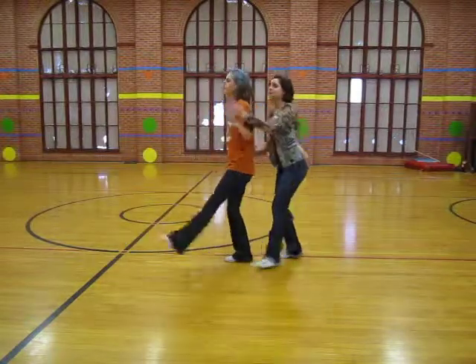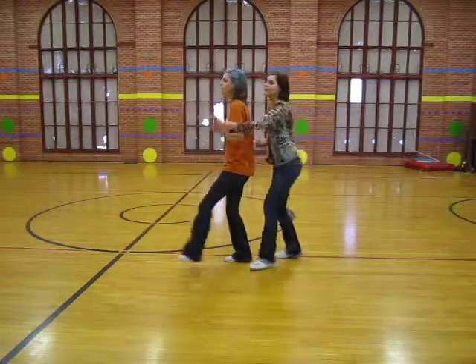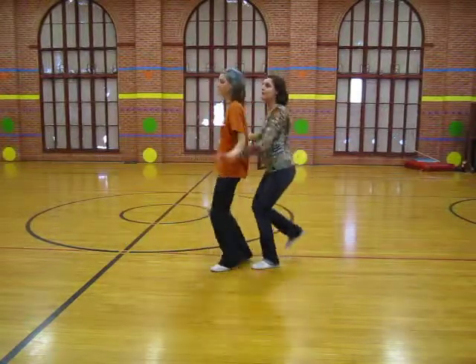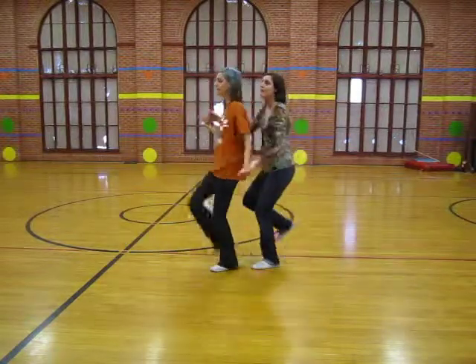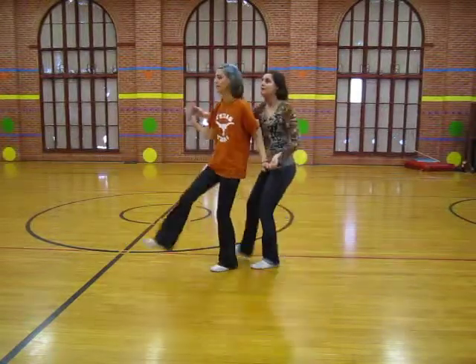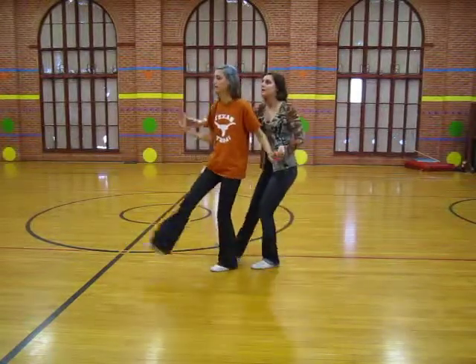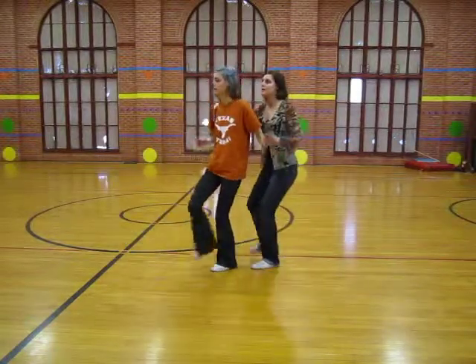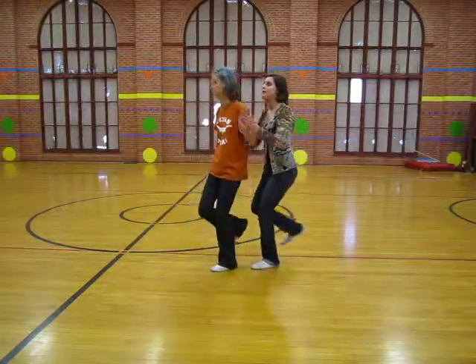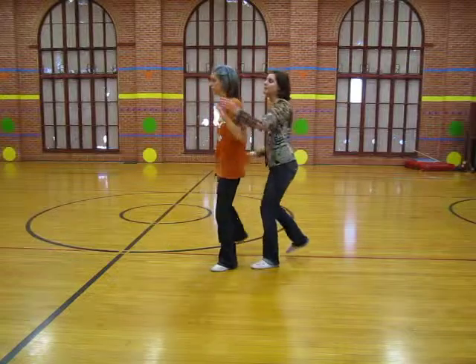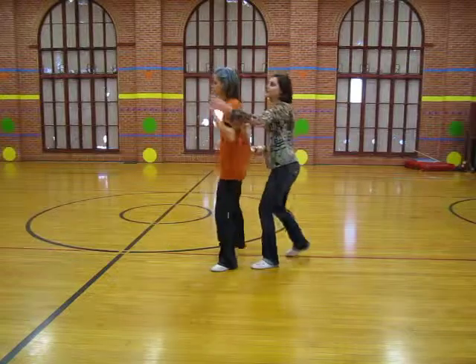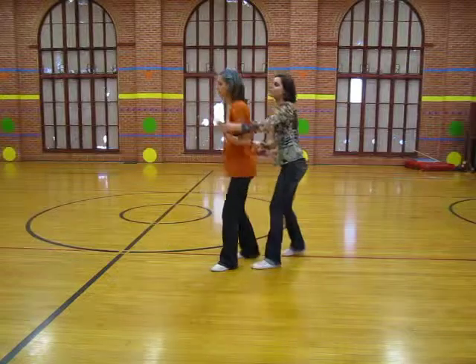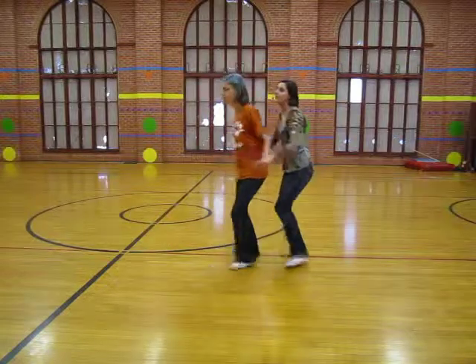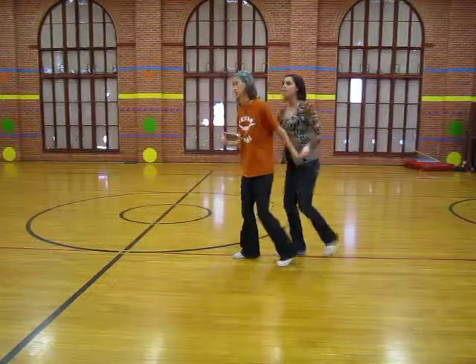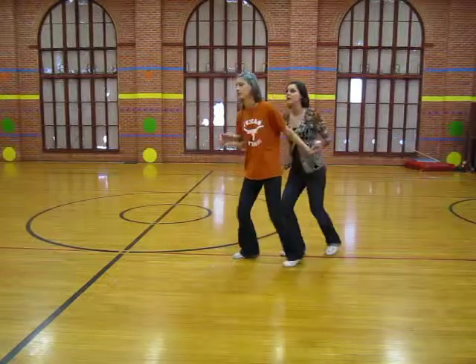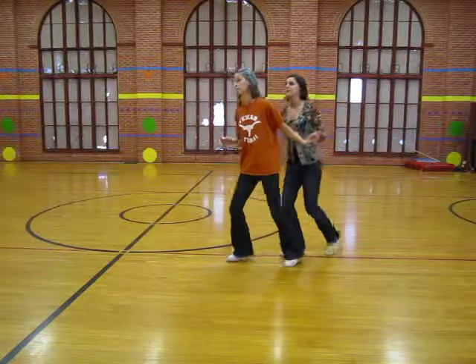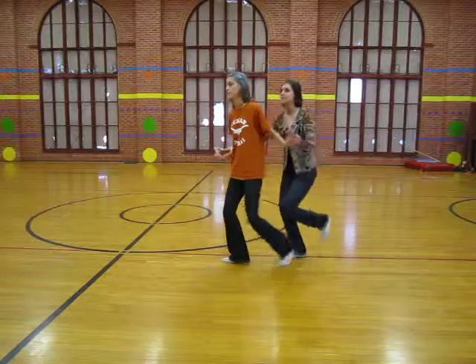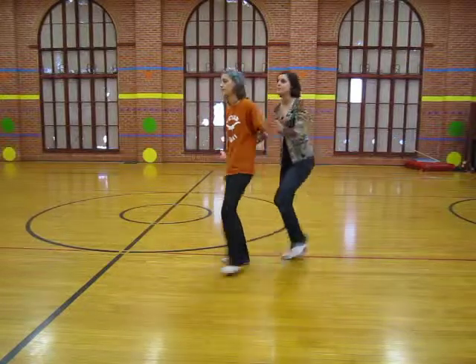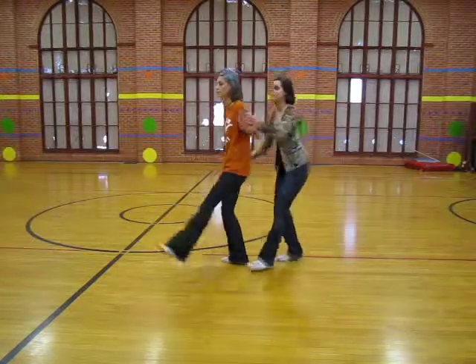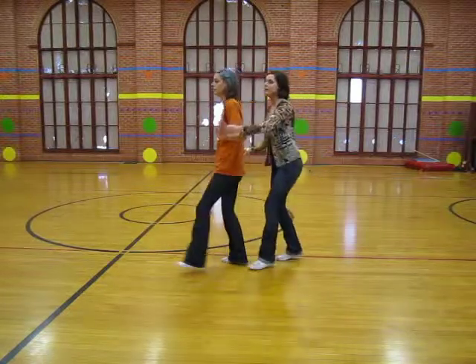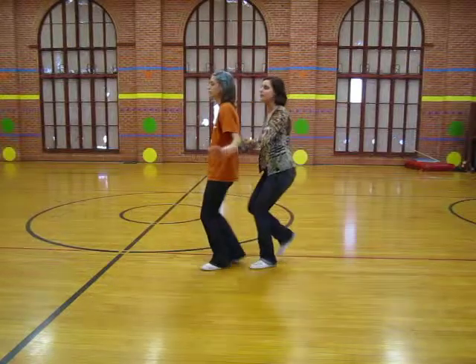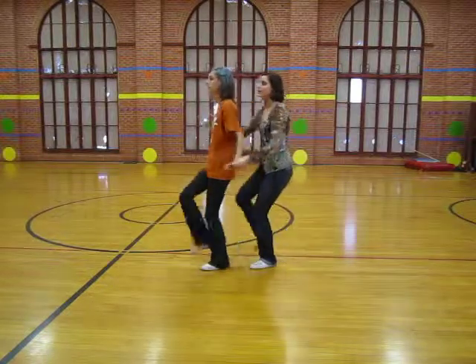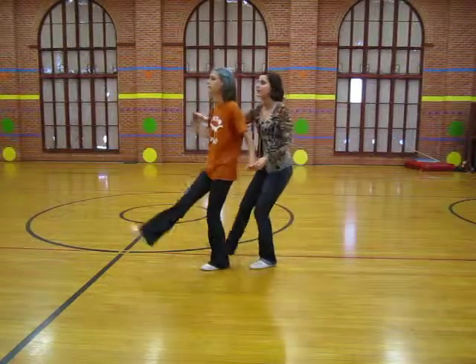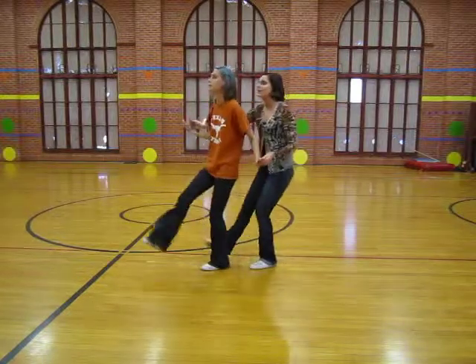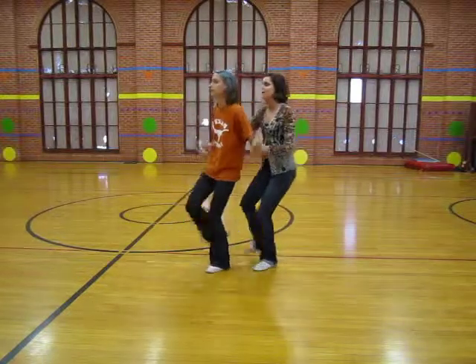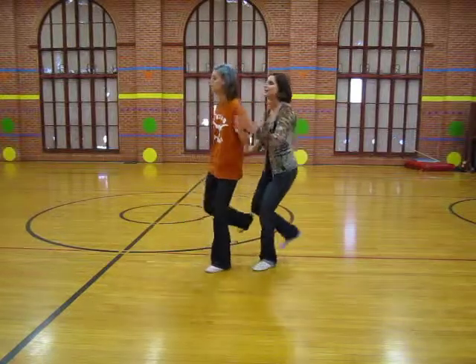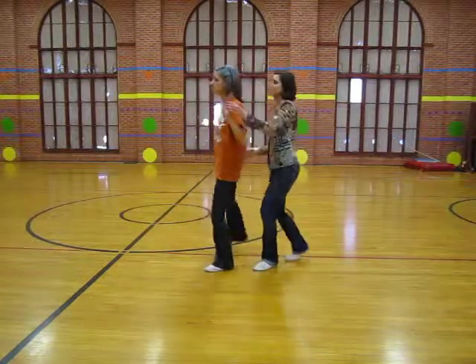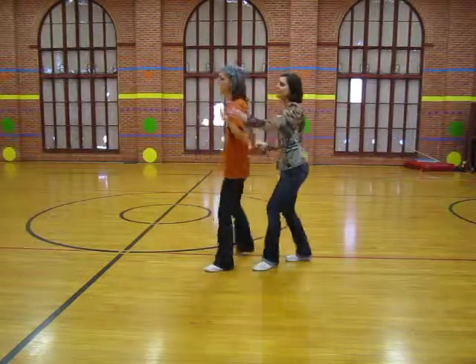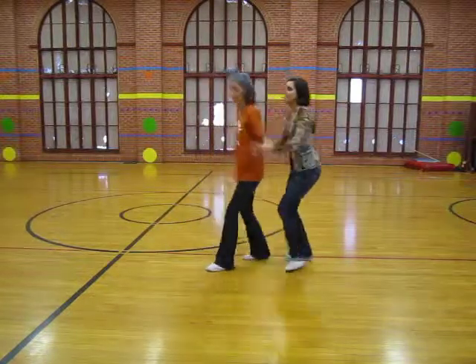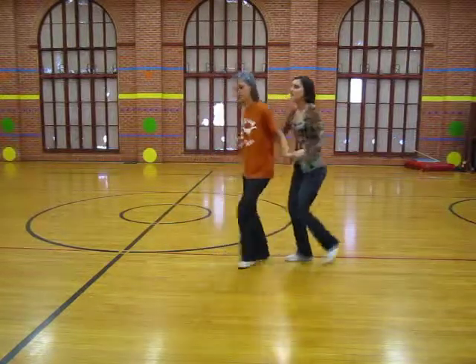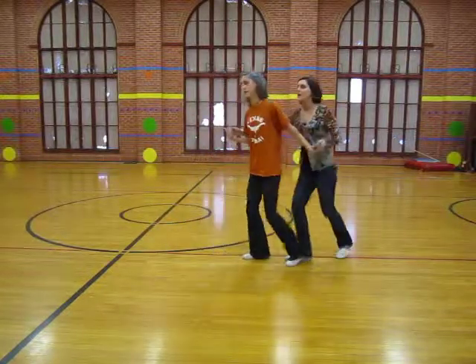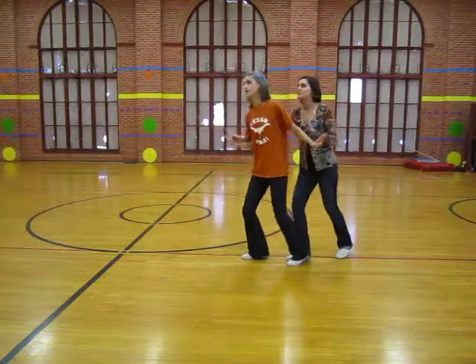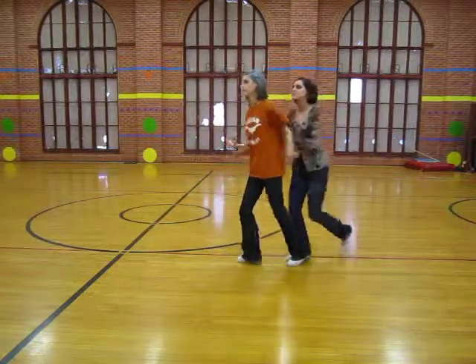Kick, kick, kick, rock step, kick, kick, kick, rock step.